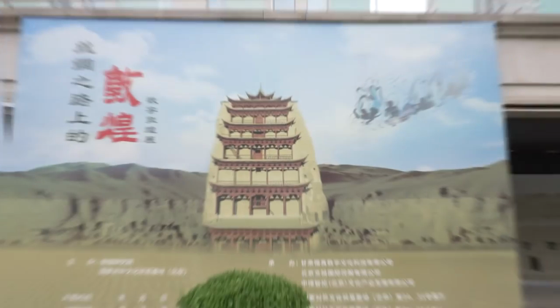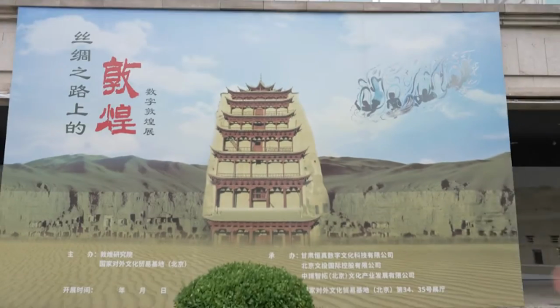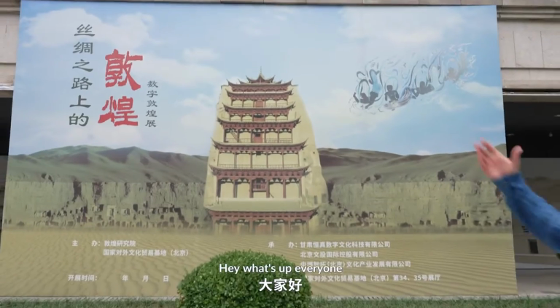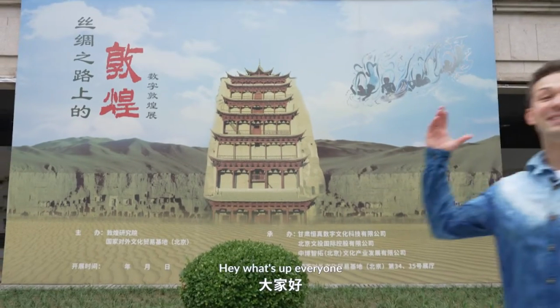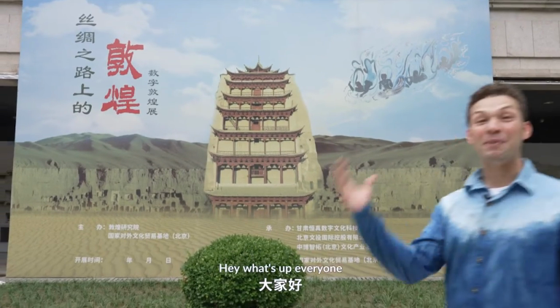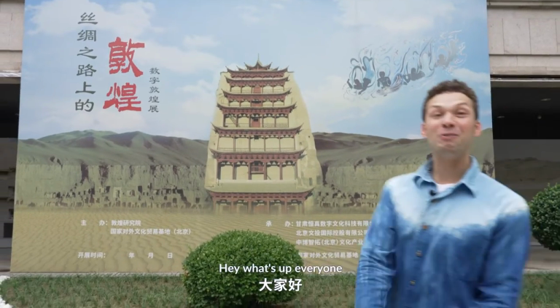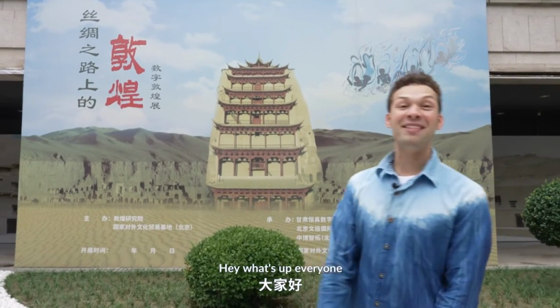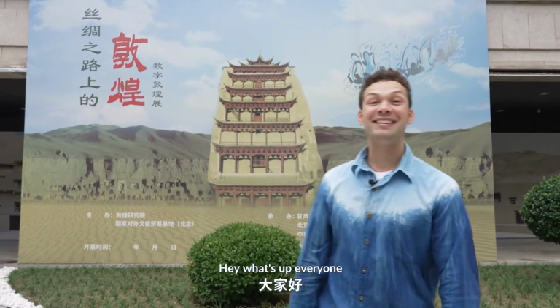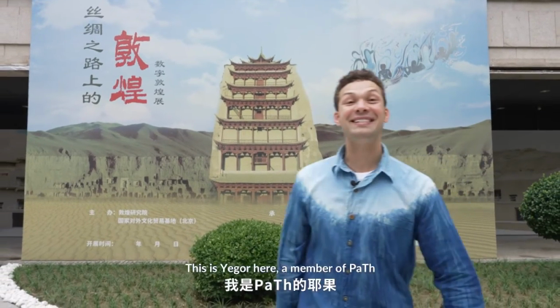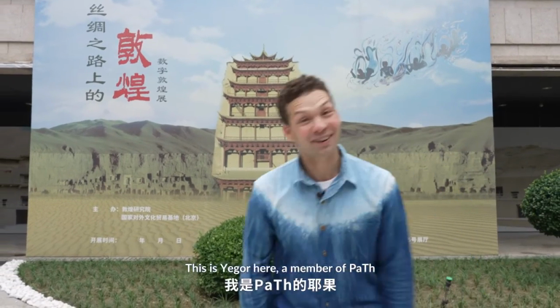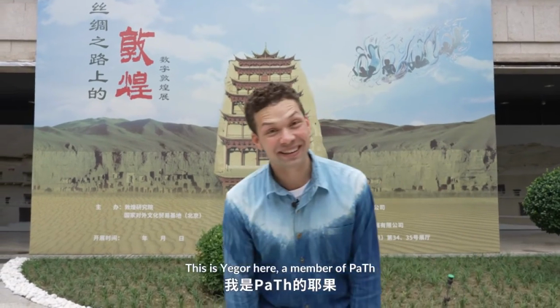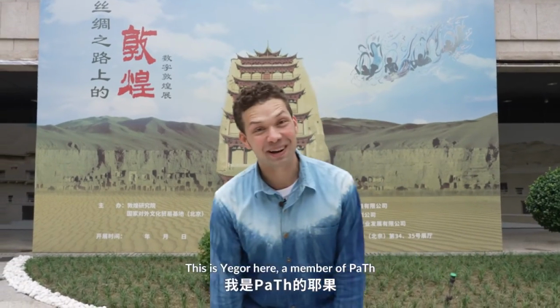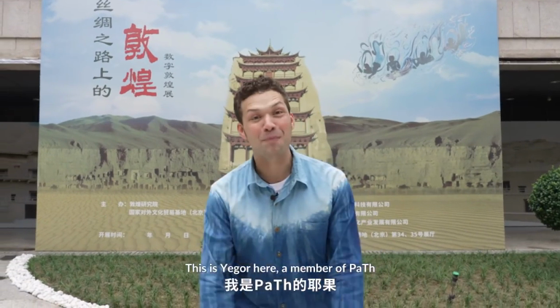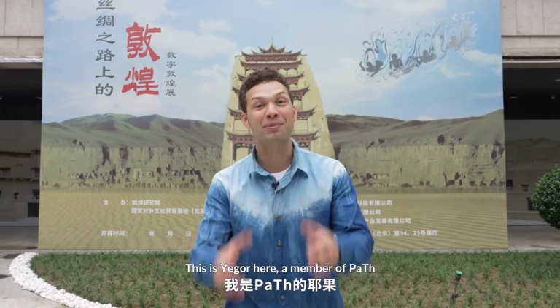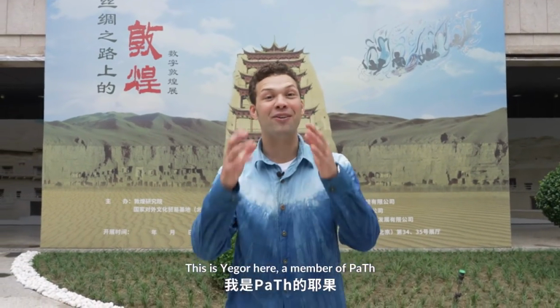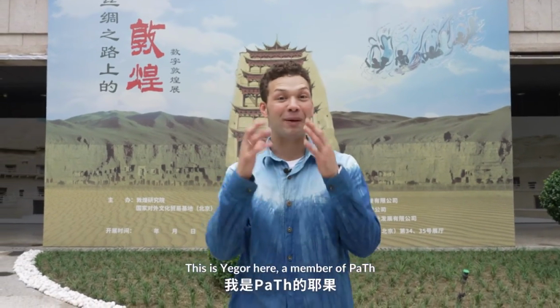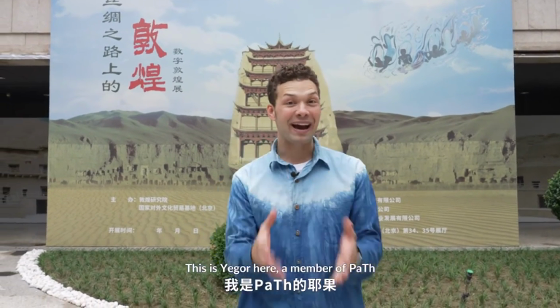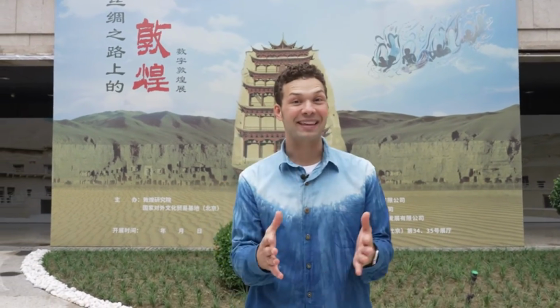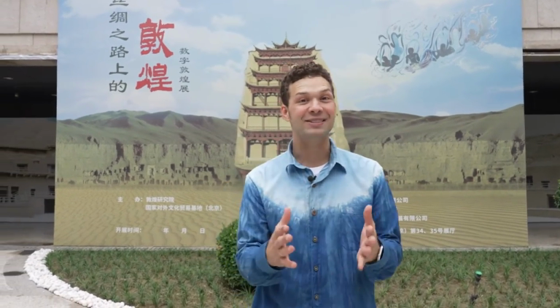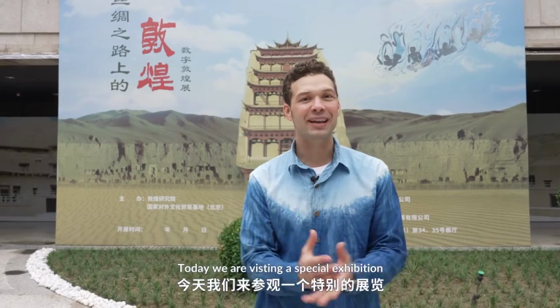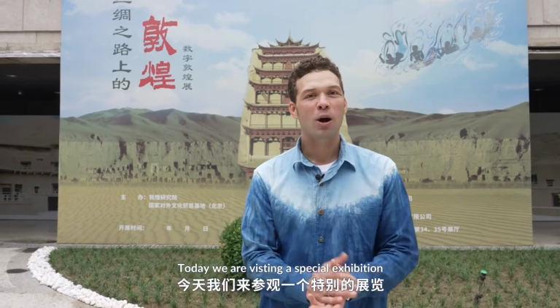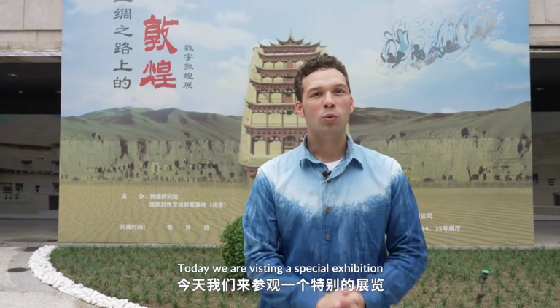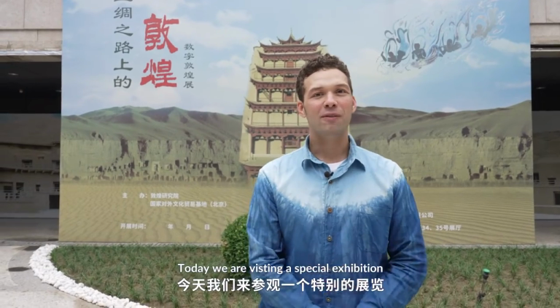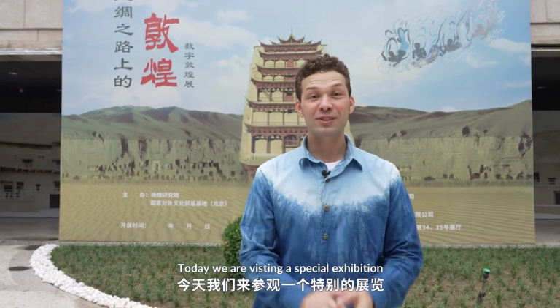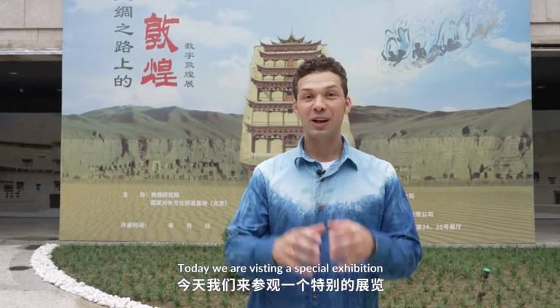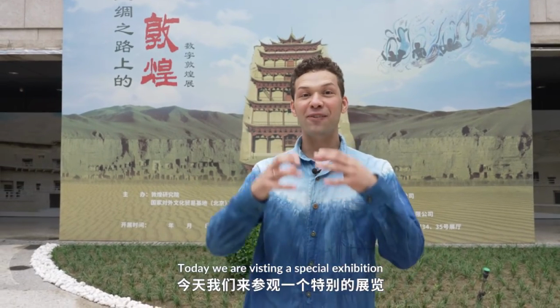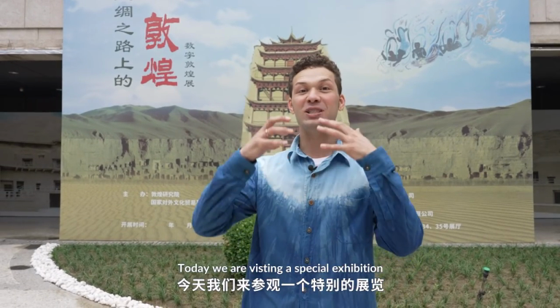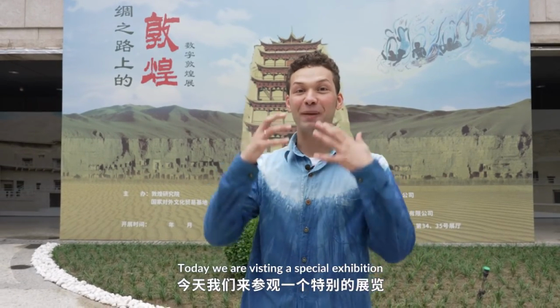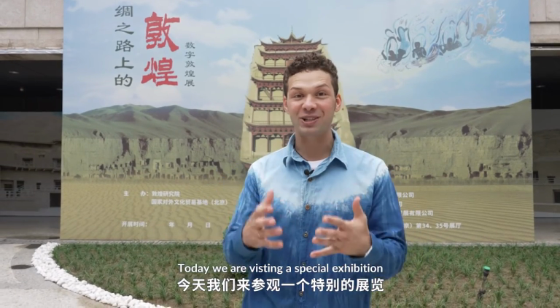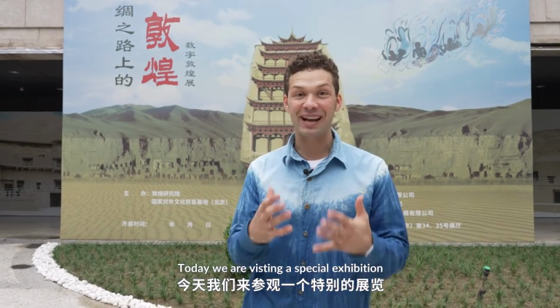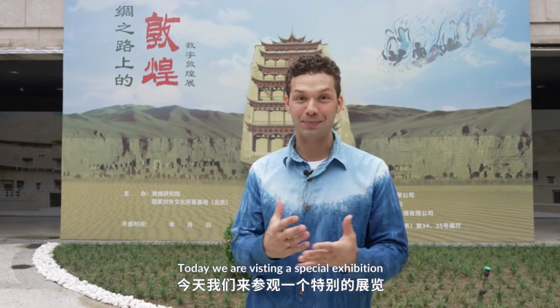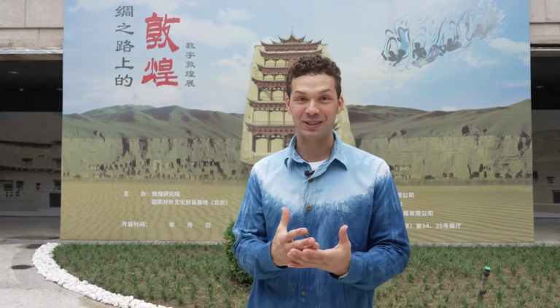Hey, what's up everyone? This is Jager here, a member of PATH. And today we're visiting a very special exhibition.